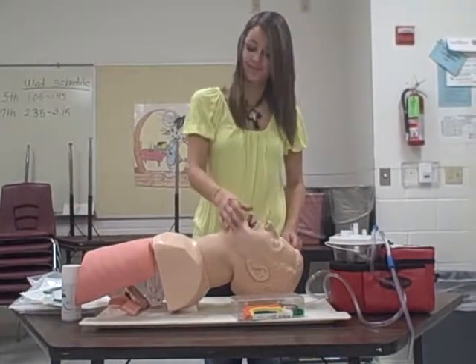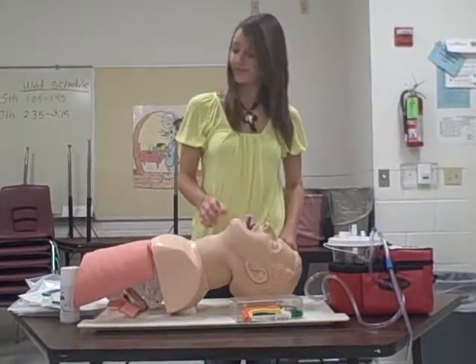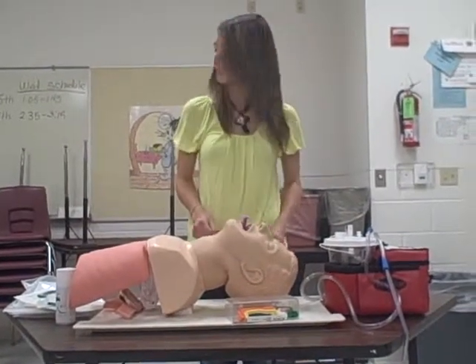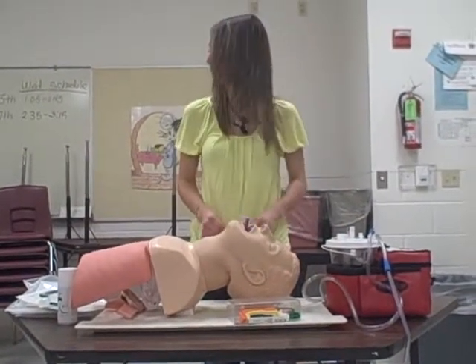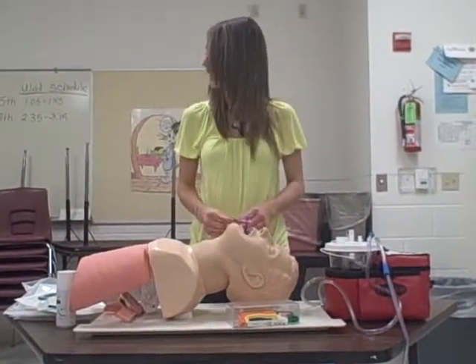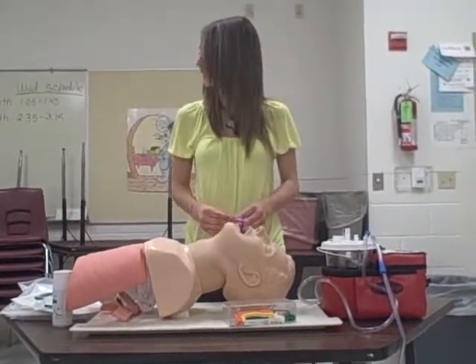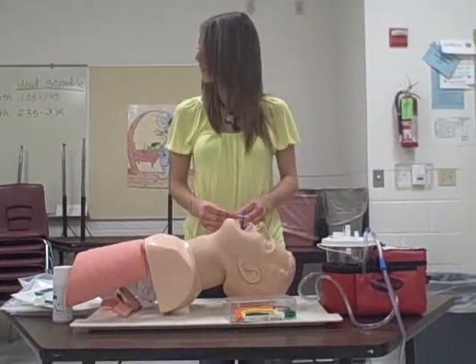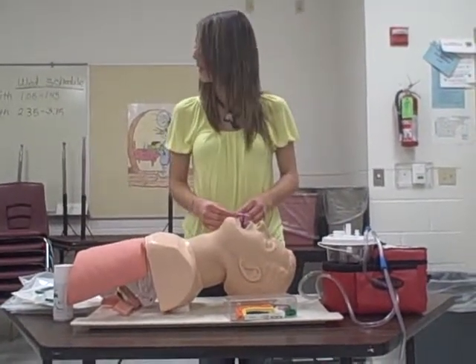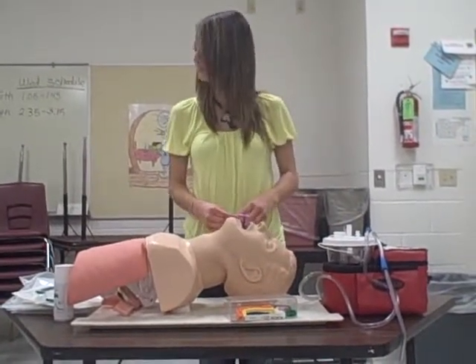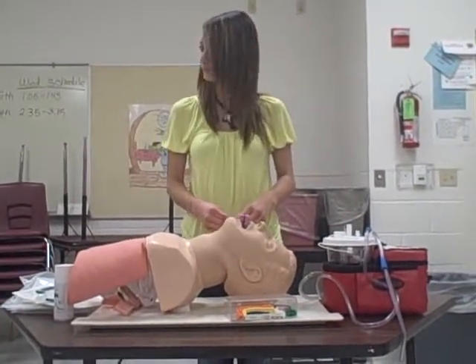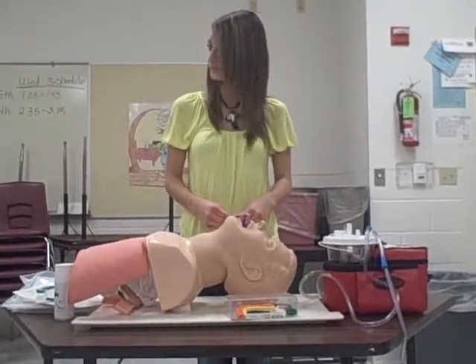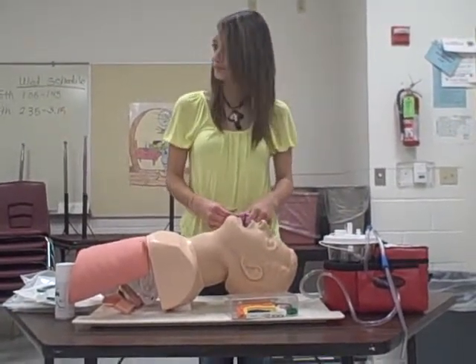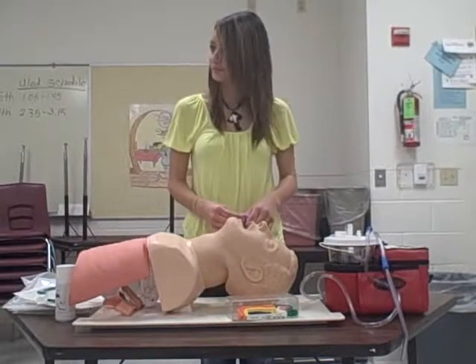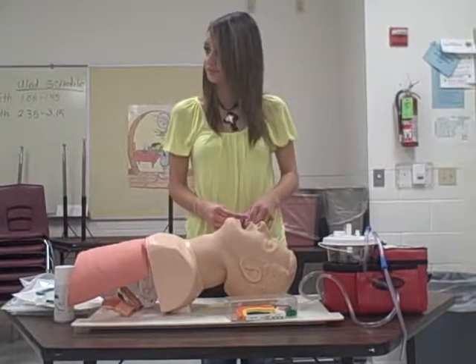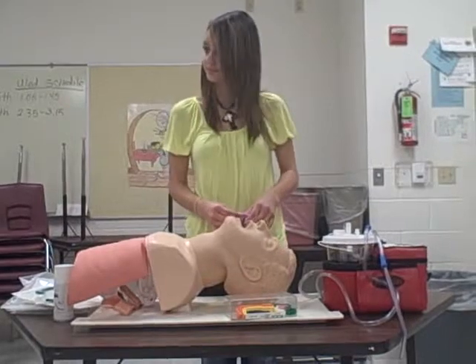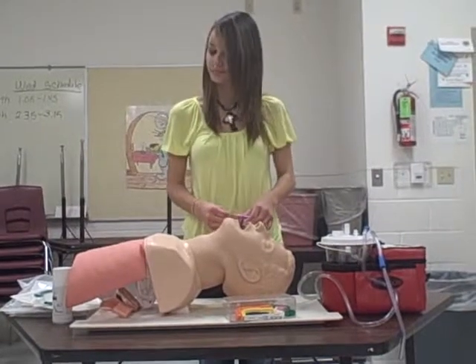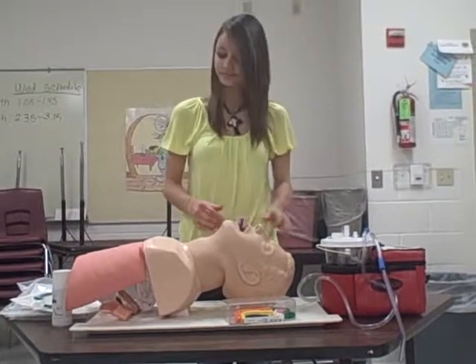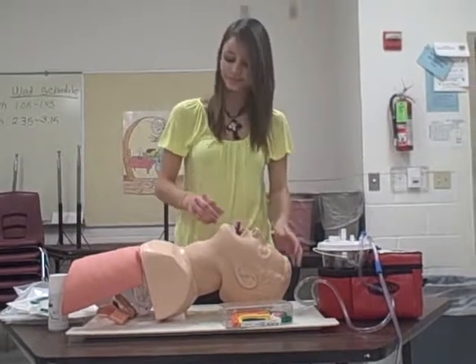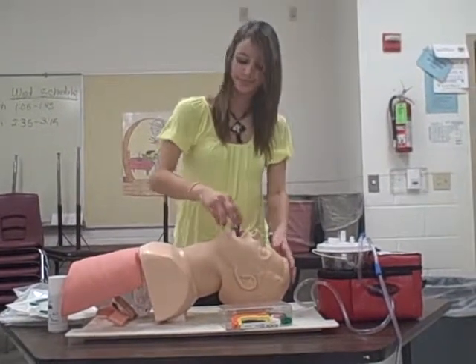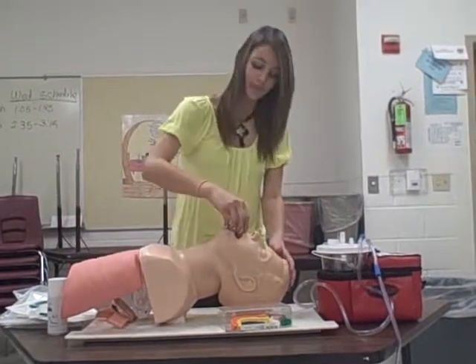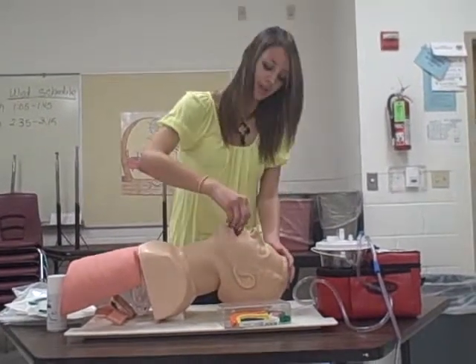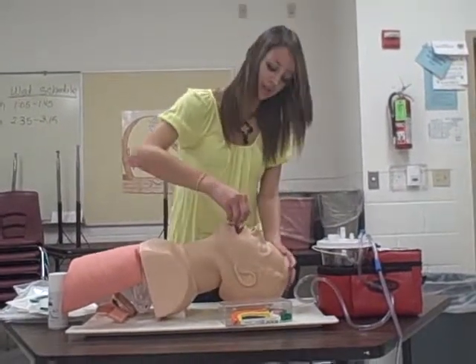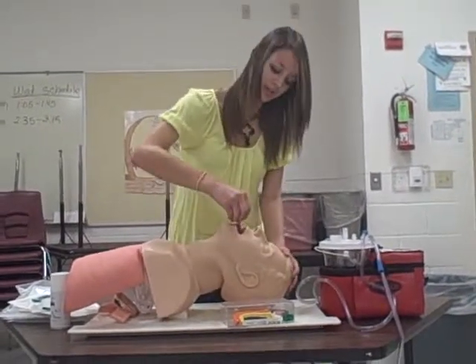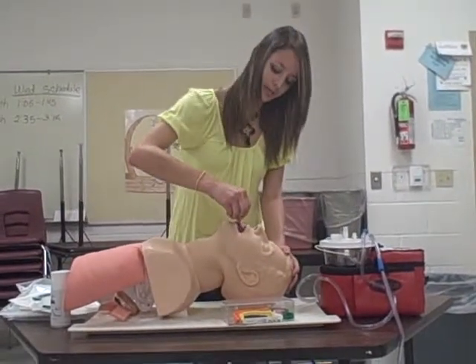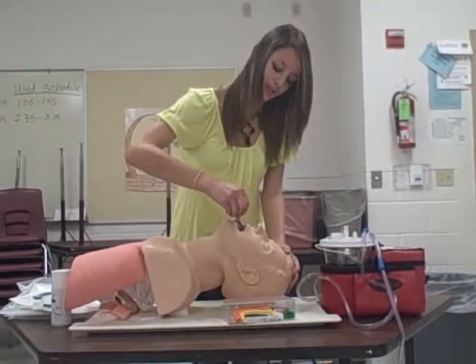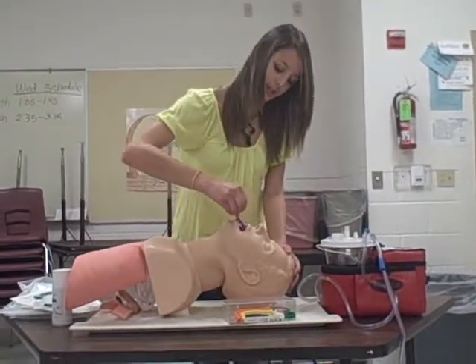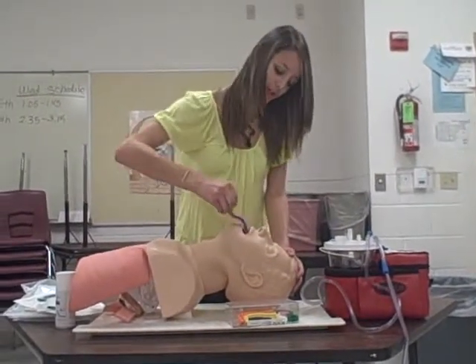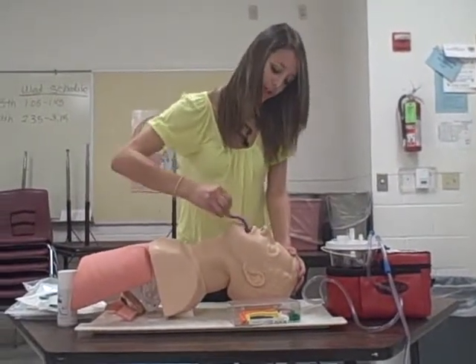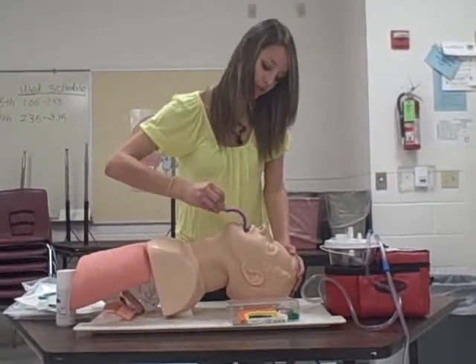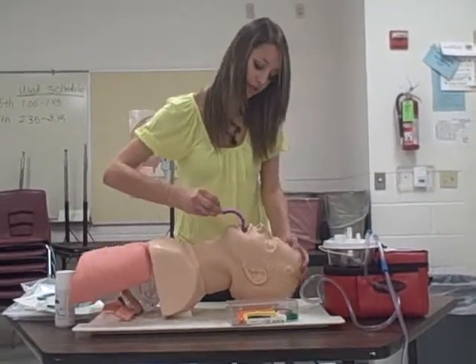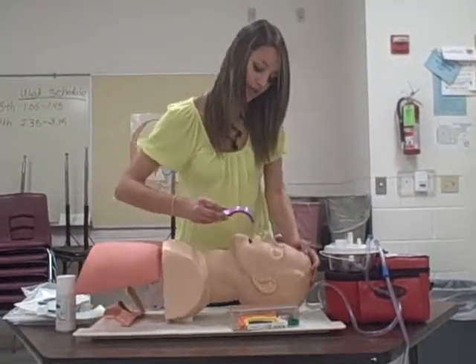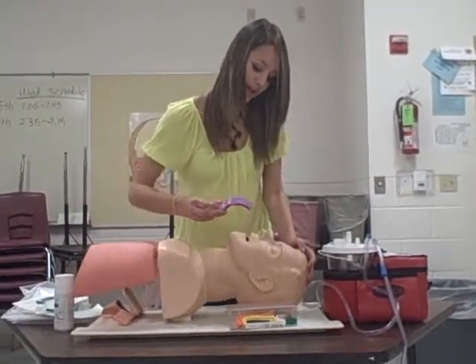Your patient is gagging and becoming conscious. Pull it straight out to remove it.